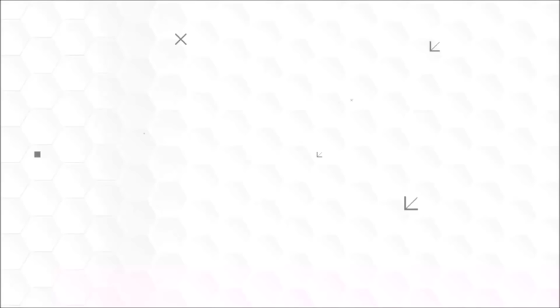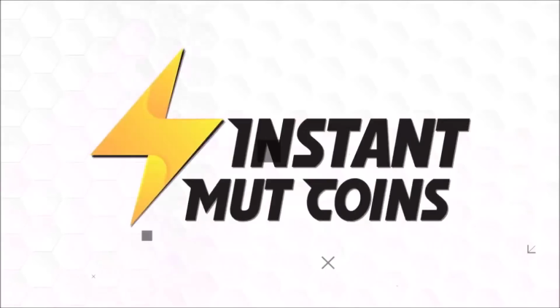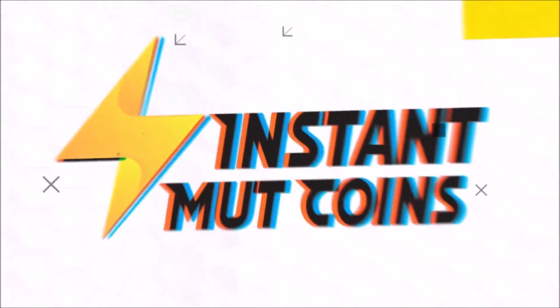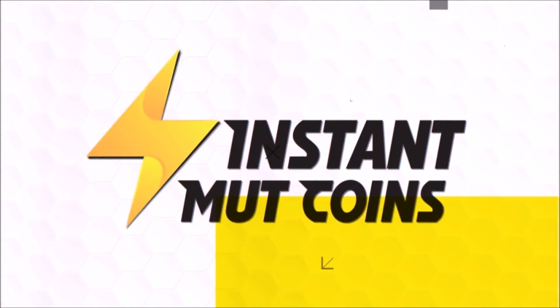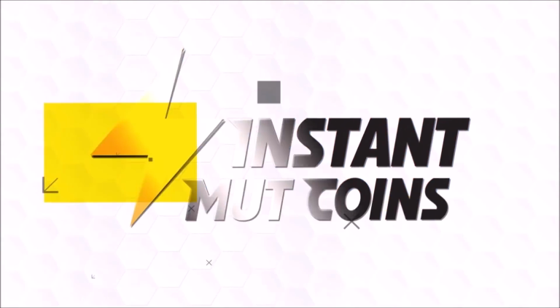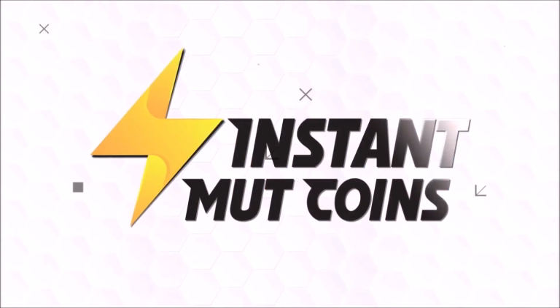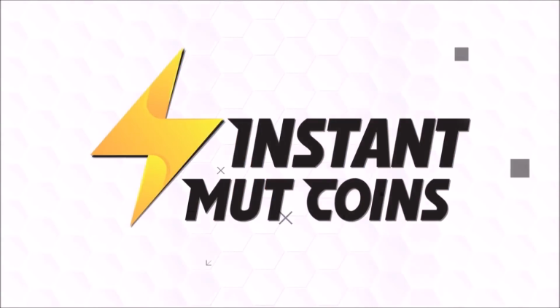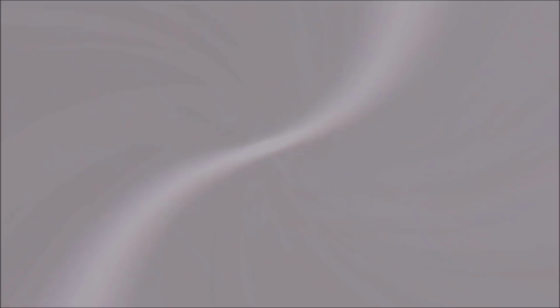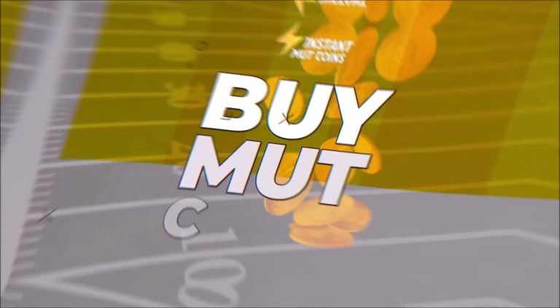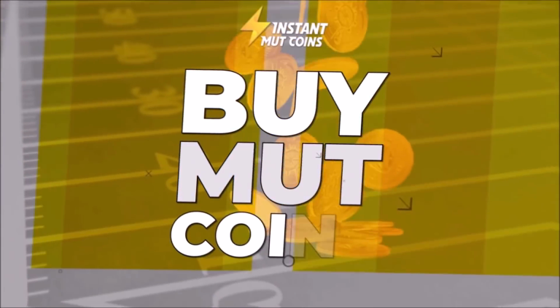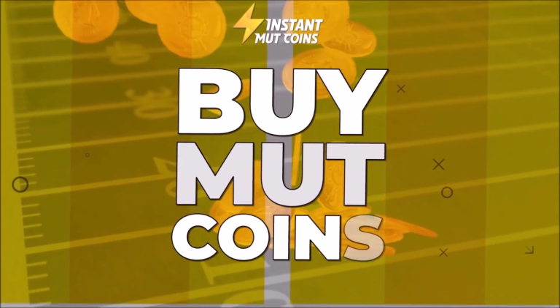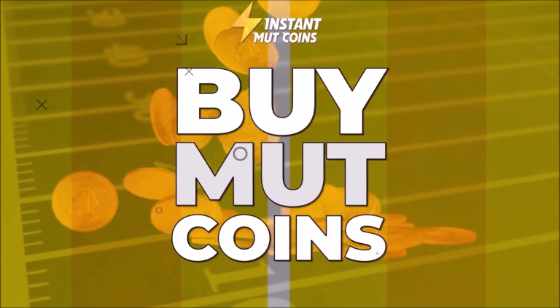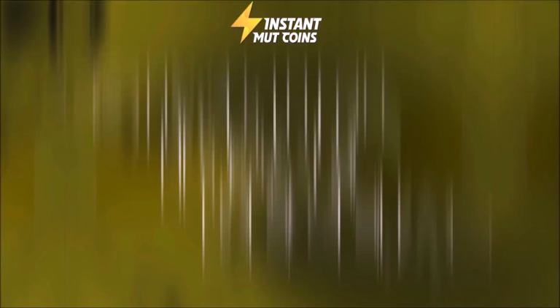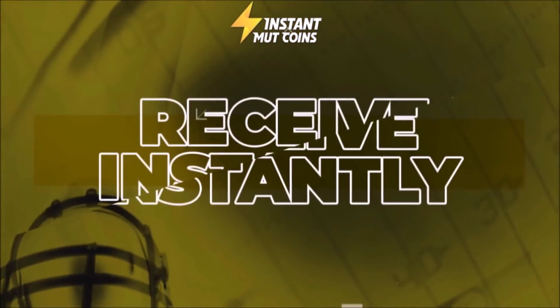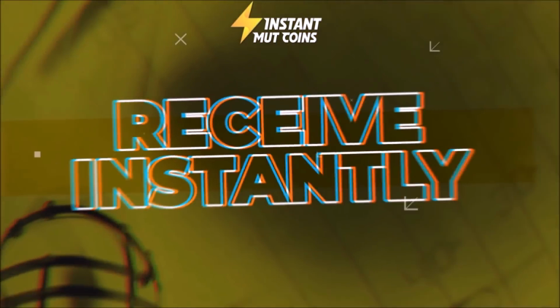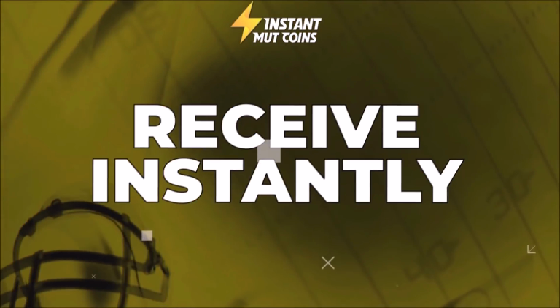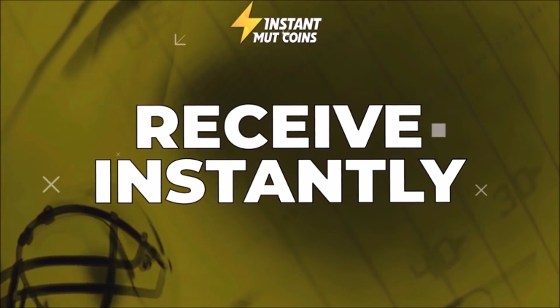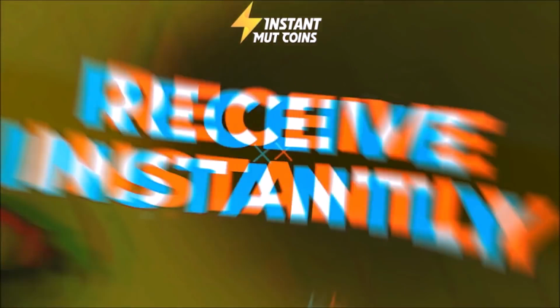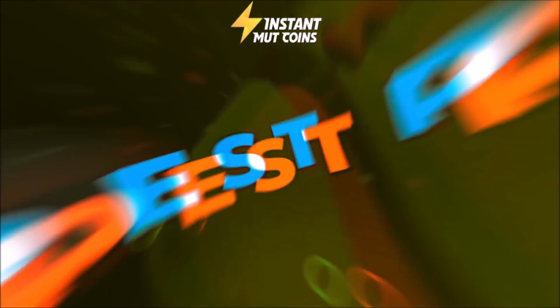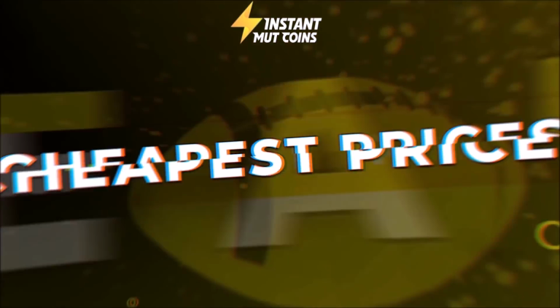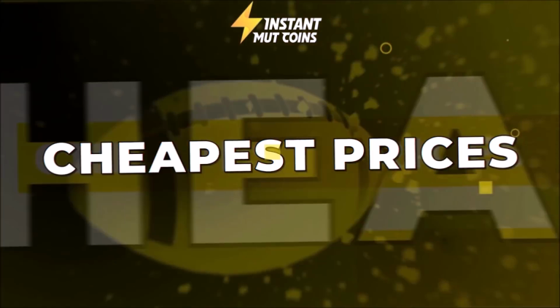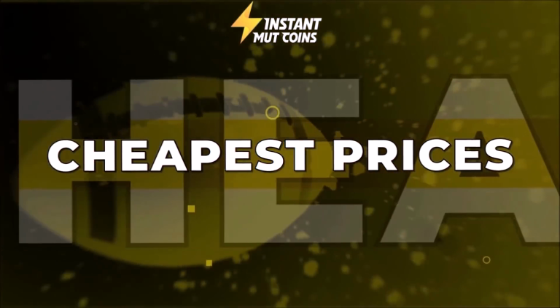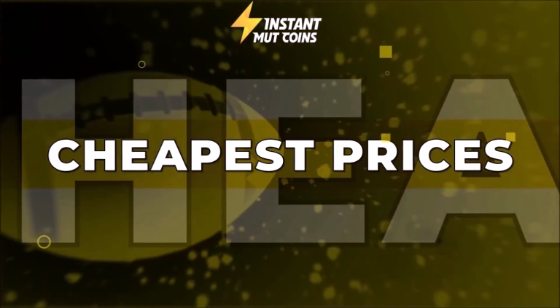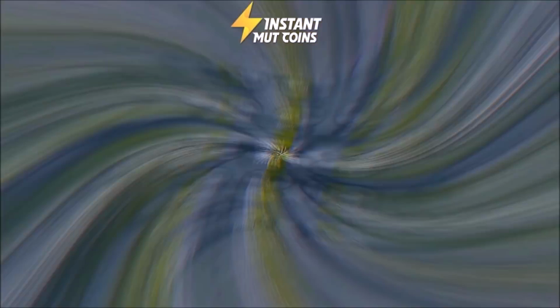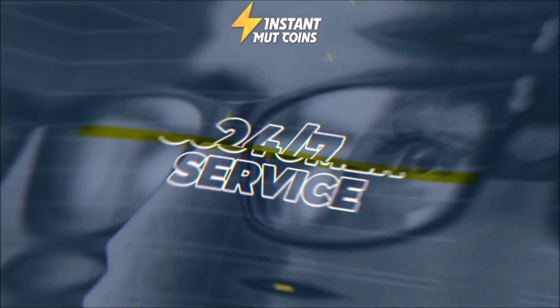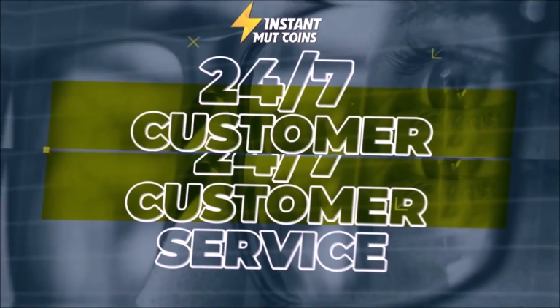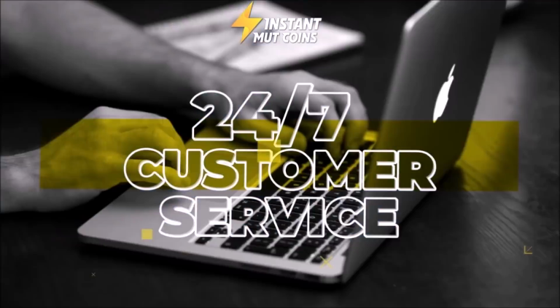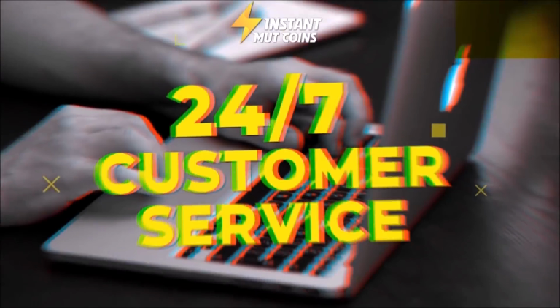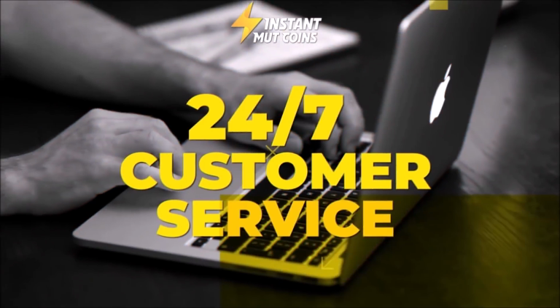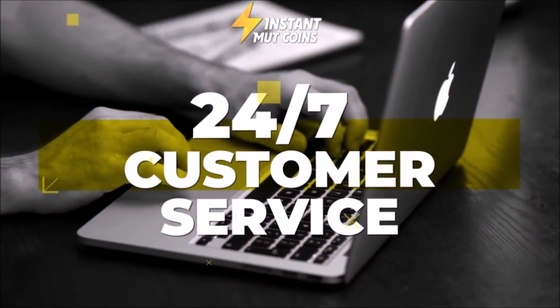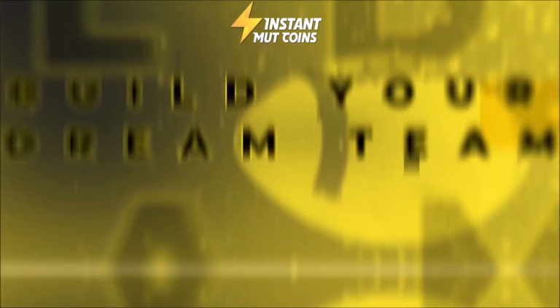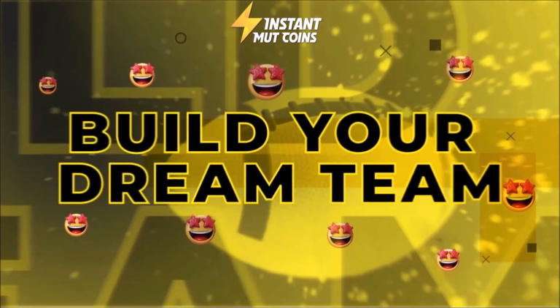Need some coins for that god squad you've always wanted? For fast and cheap coins check out instantmudcoins.com and use code Zerk for 20% off — link is in the description.